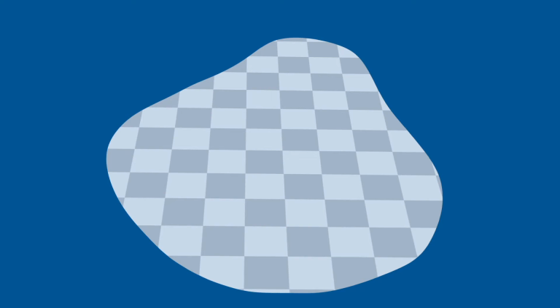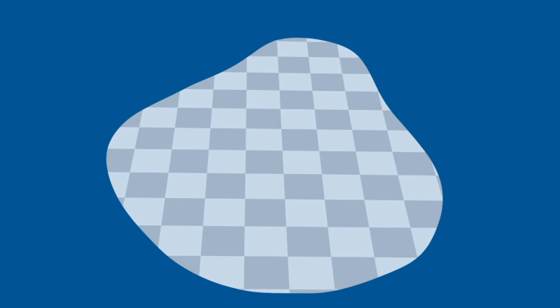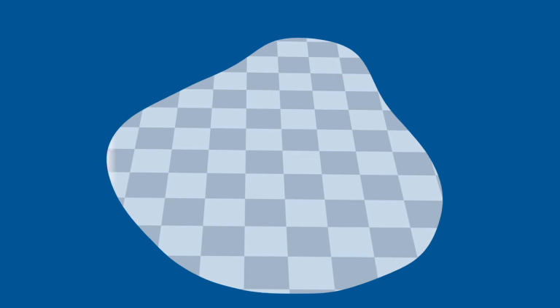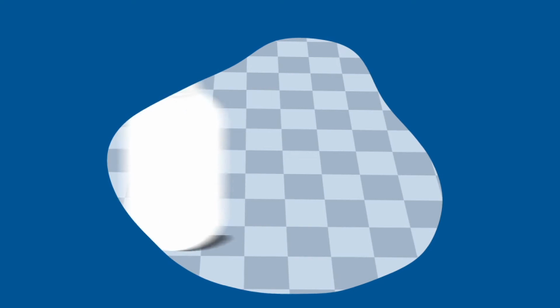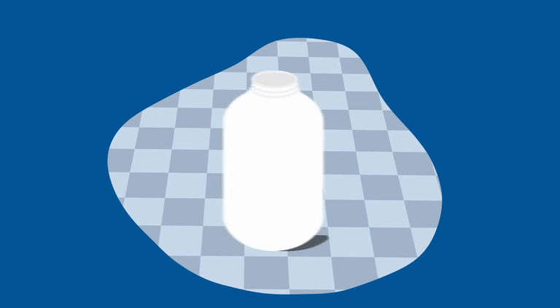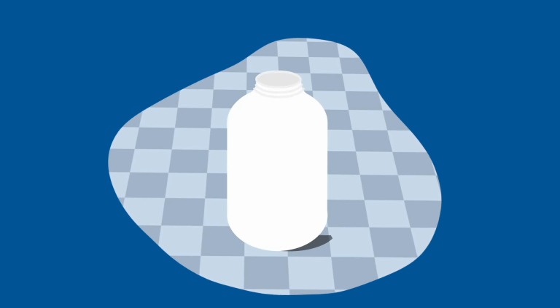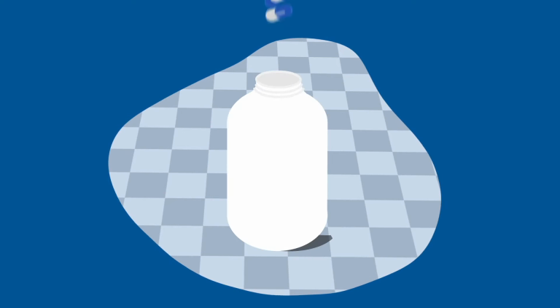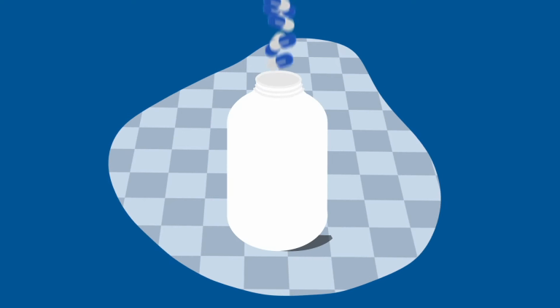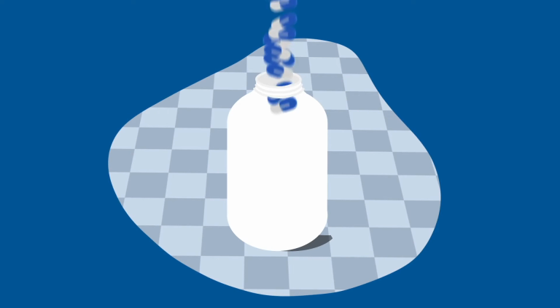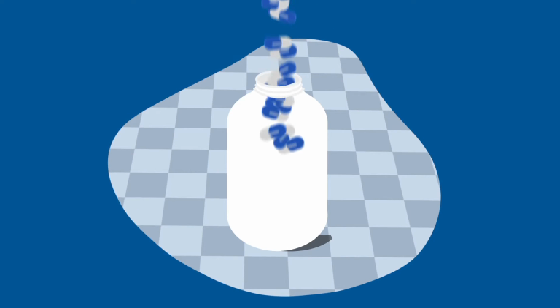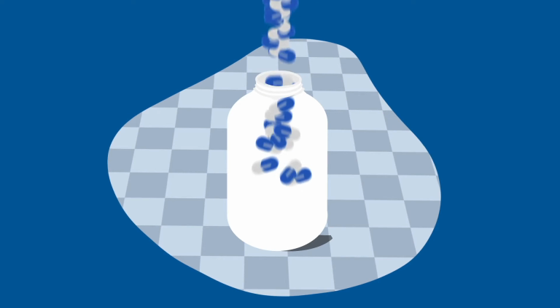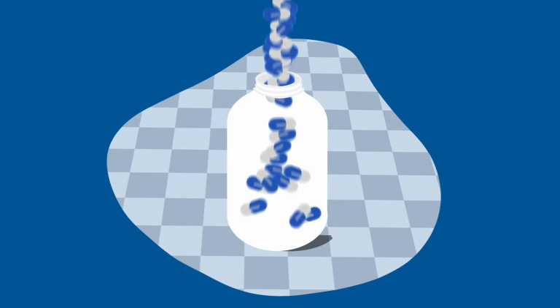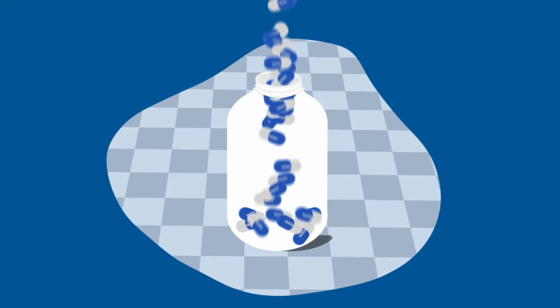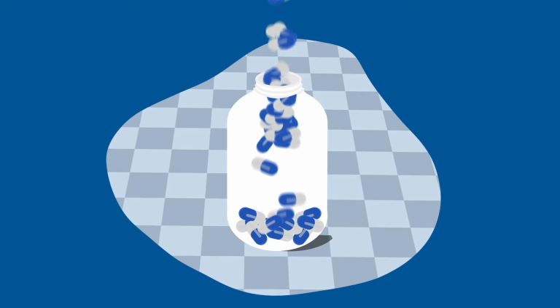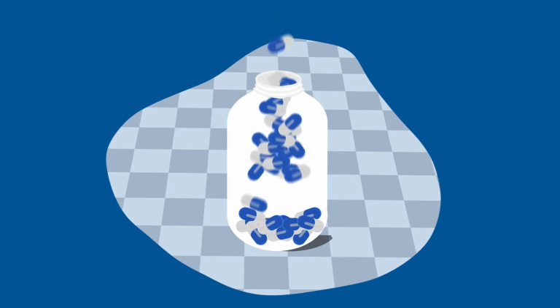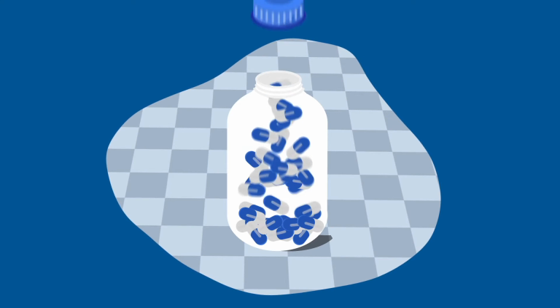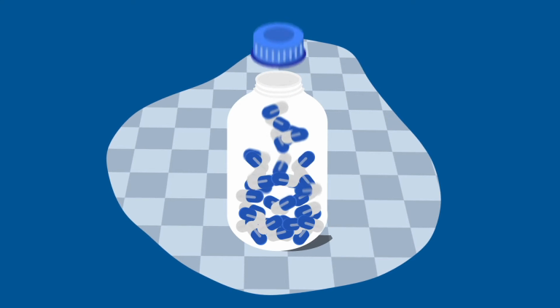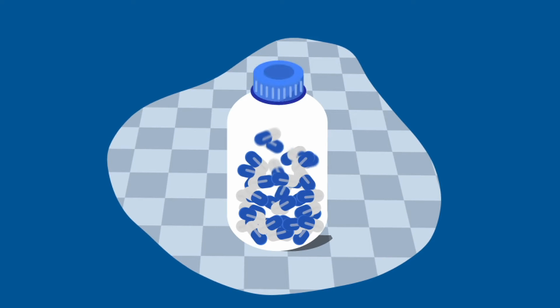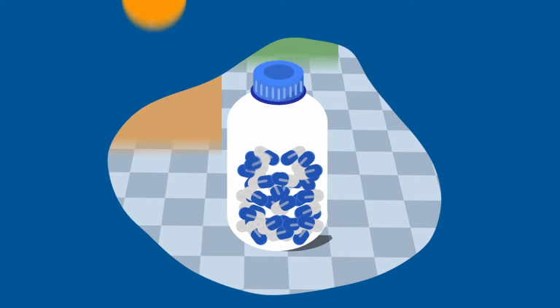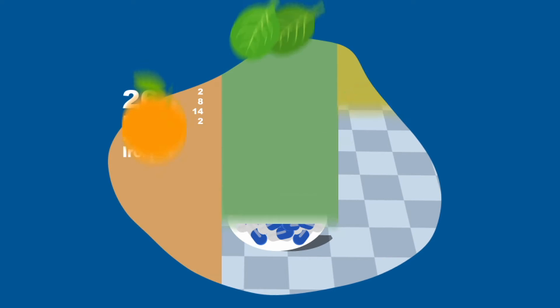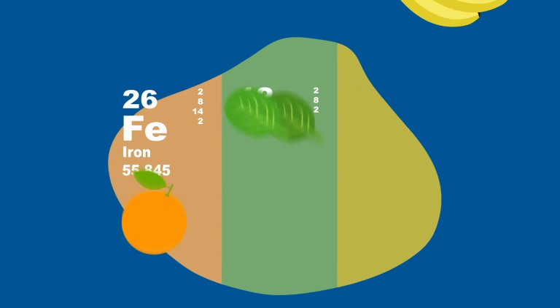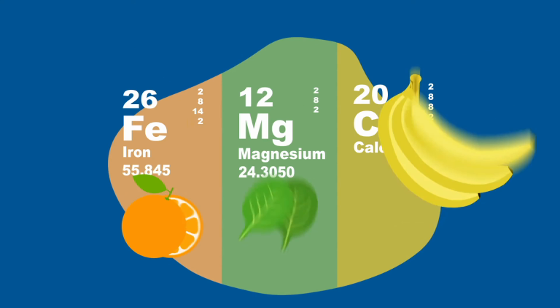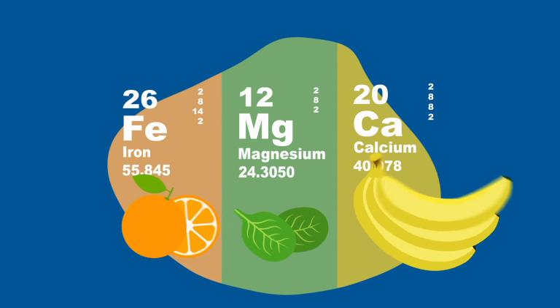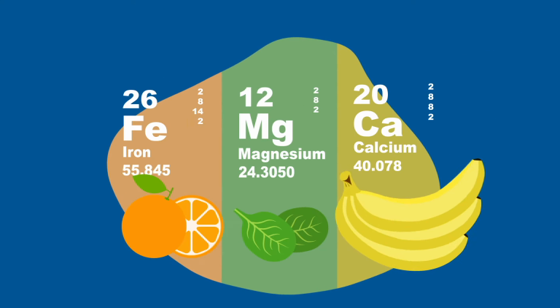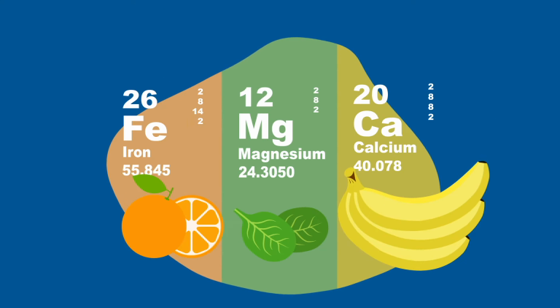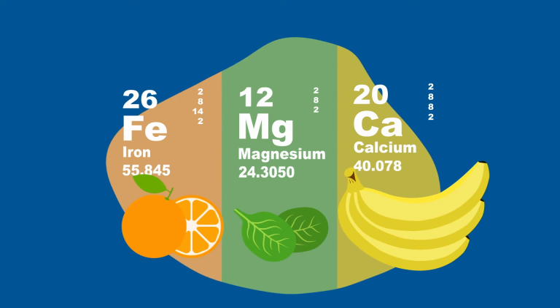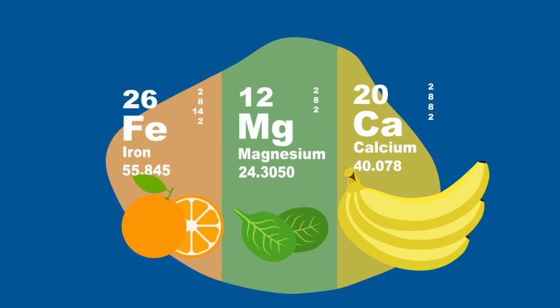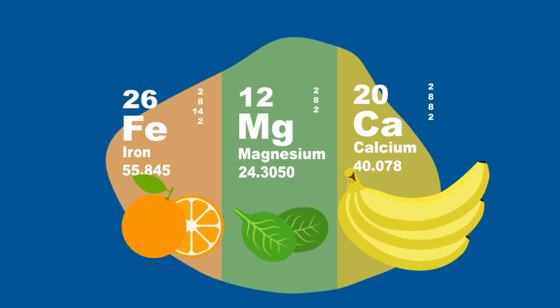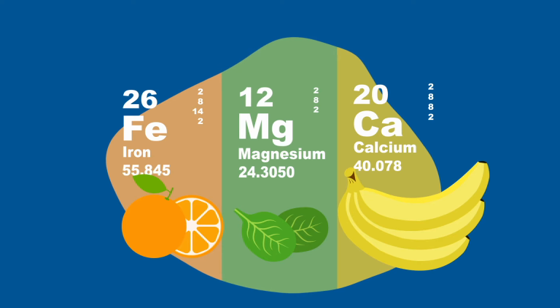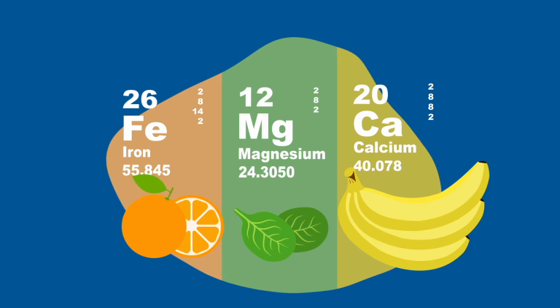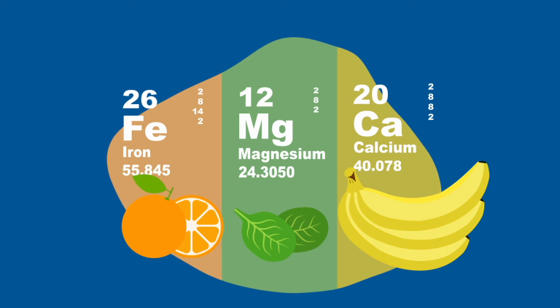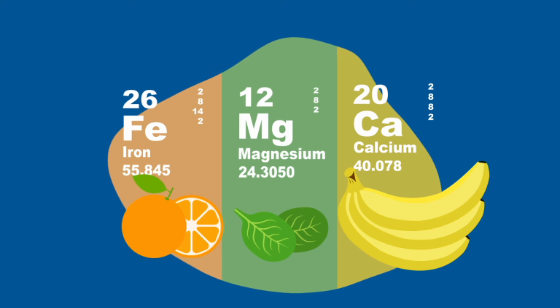Dietary supplements have plenty of health benefits. Elements like iron, magnesium, and calcium are essential to your health.